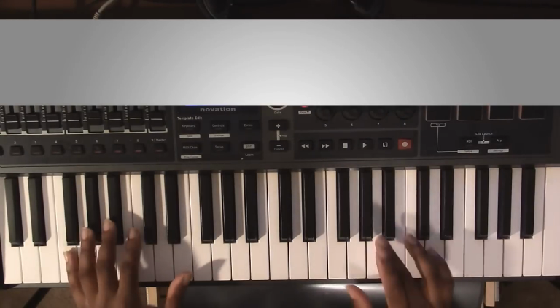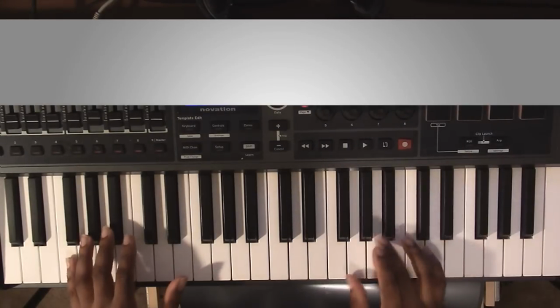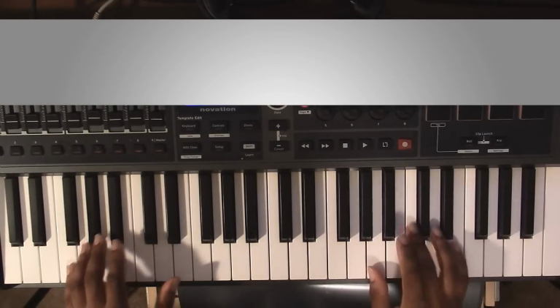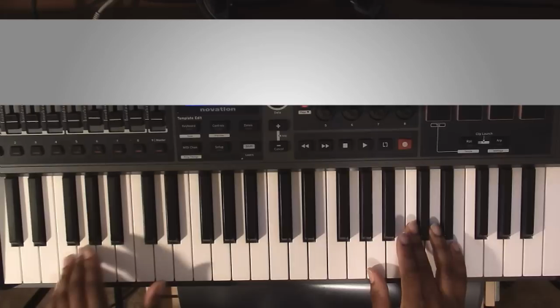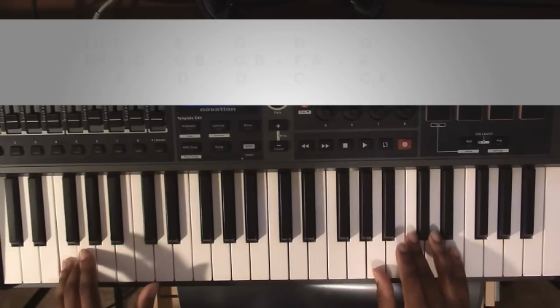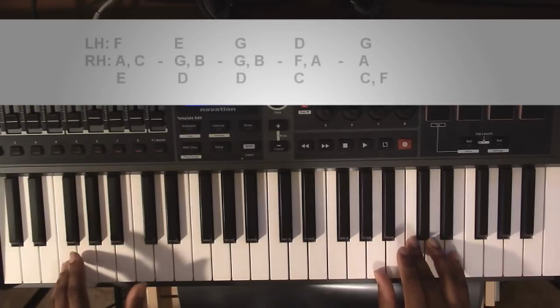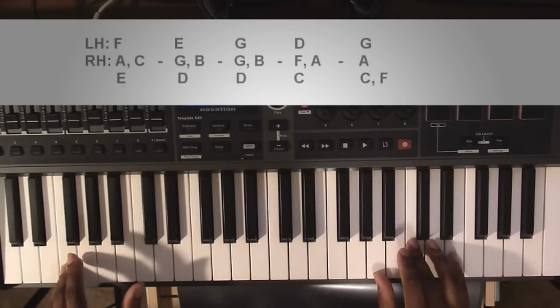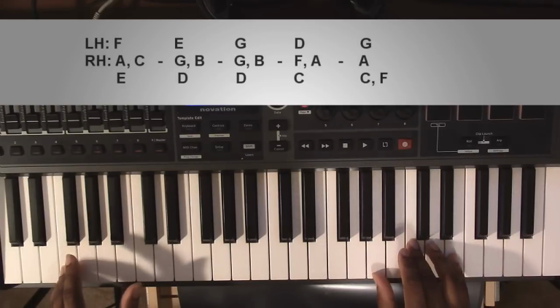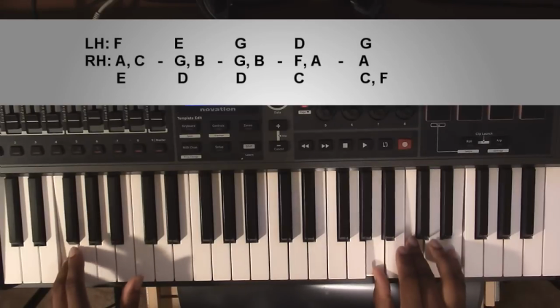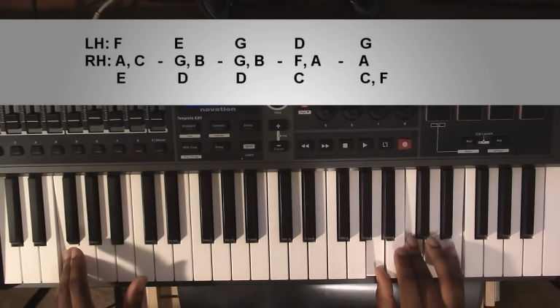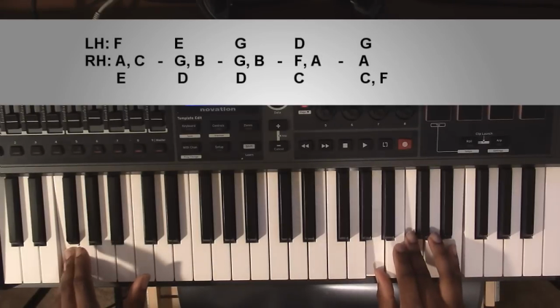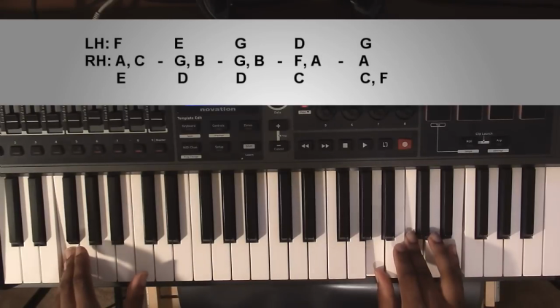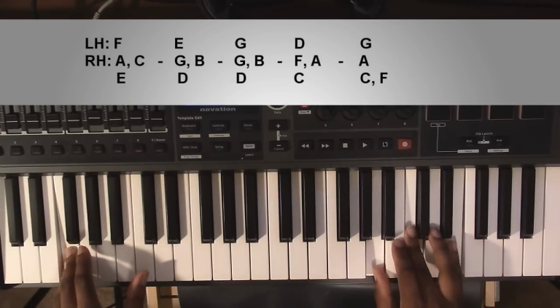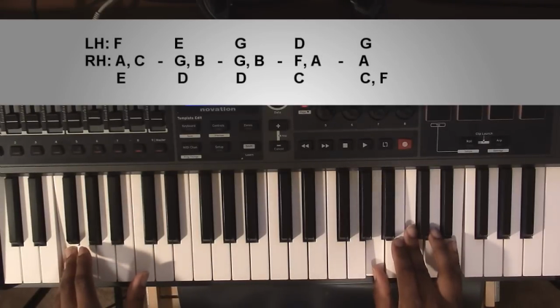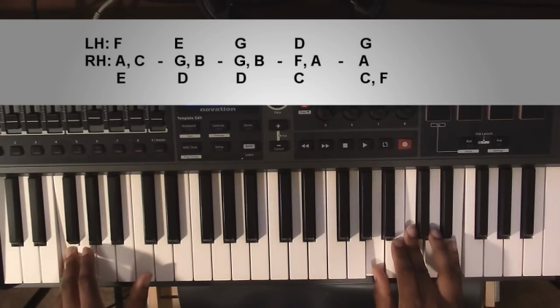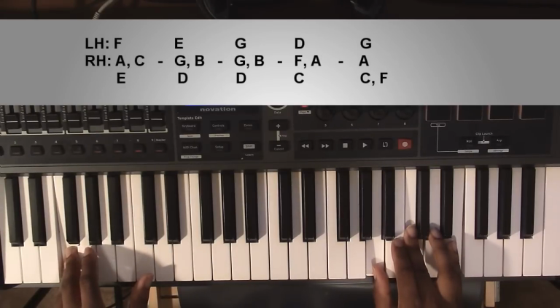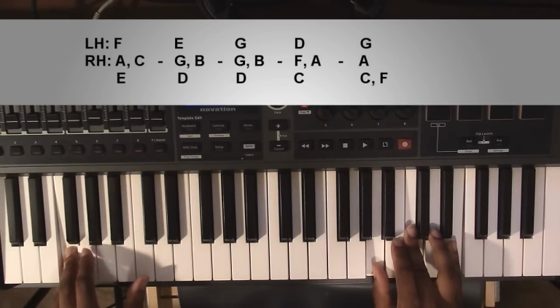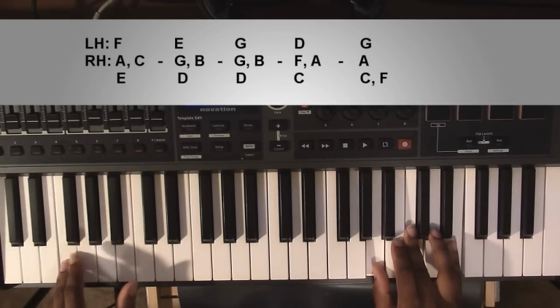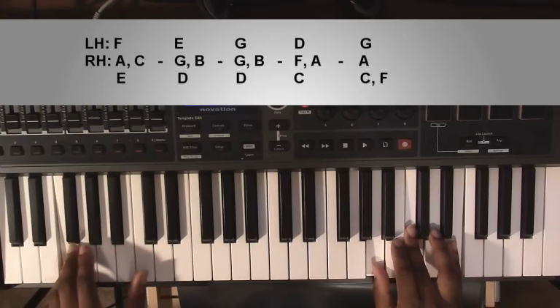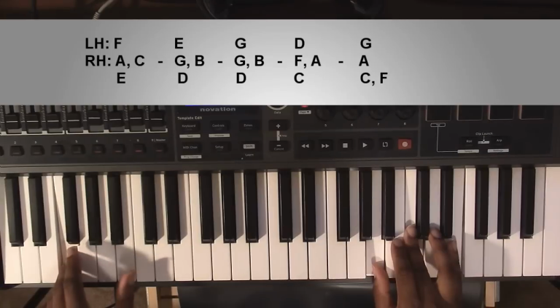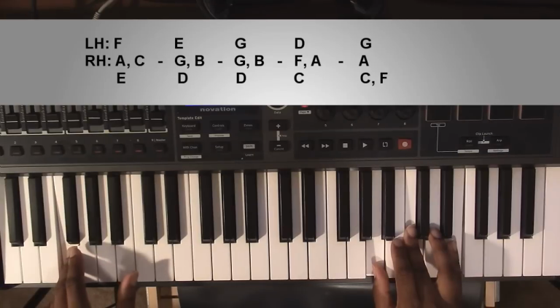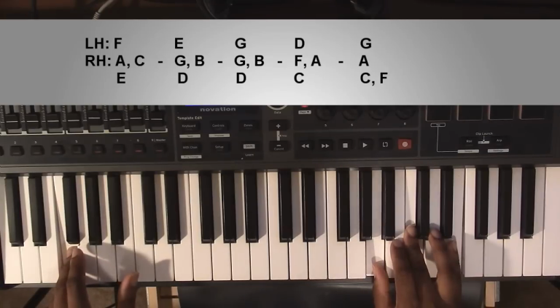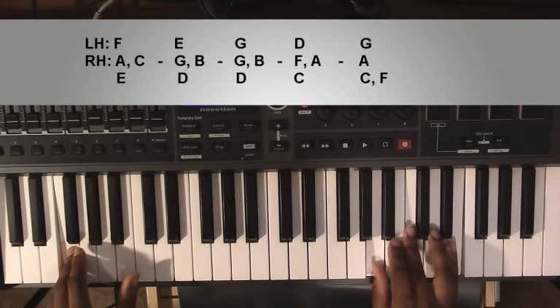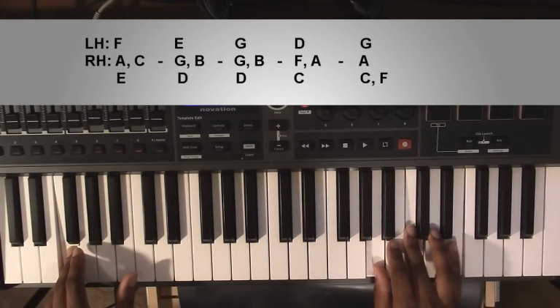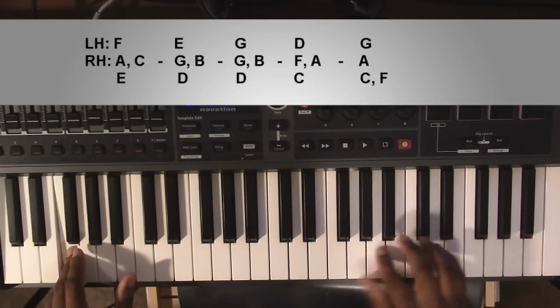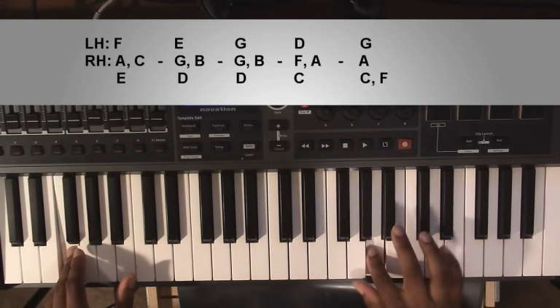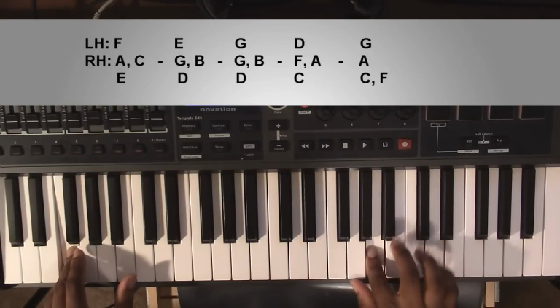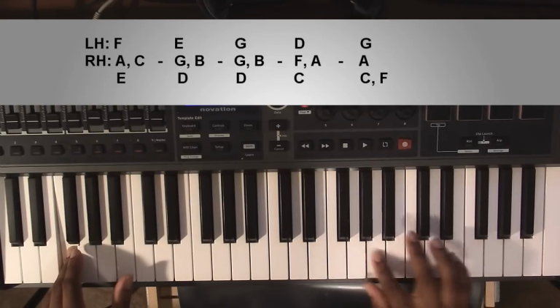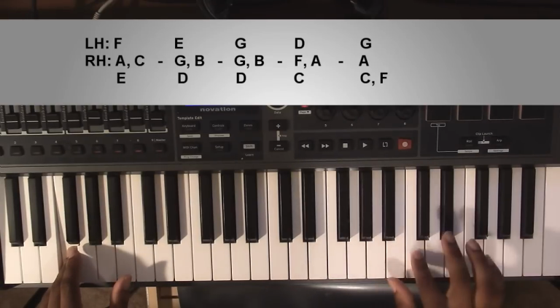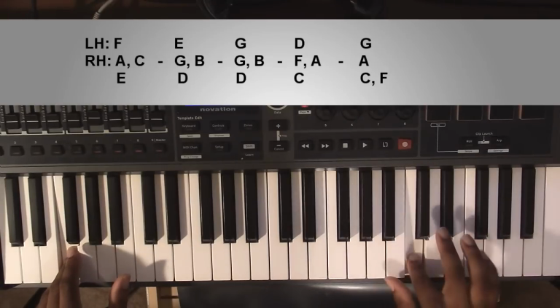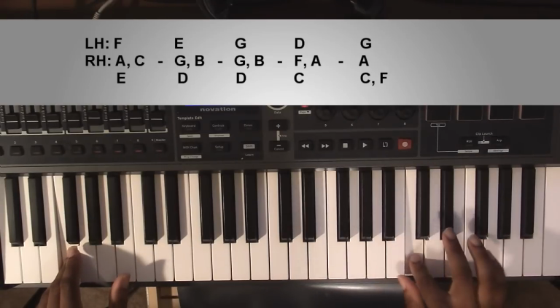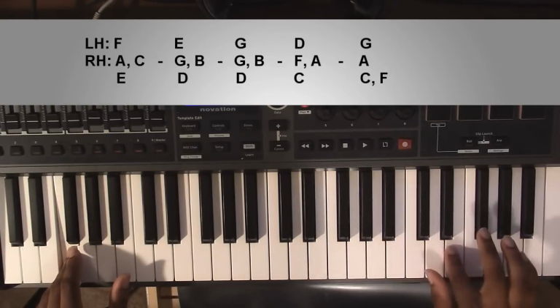Going to an F major 7 chord: left hand you're going to have an F, right hand you're going to have an A, a C, and an E.